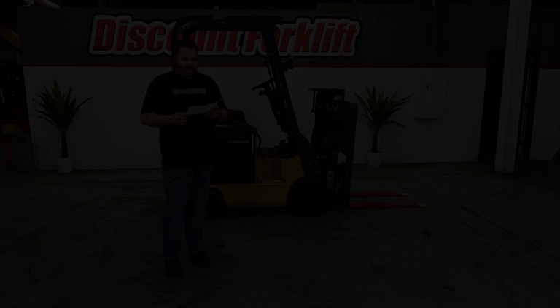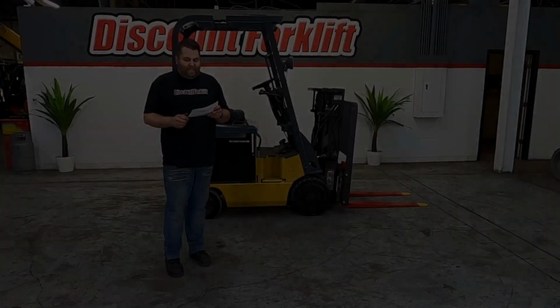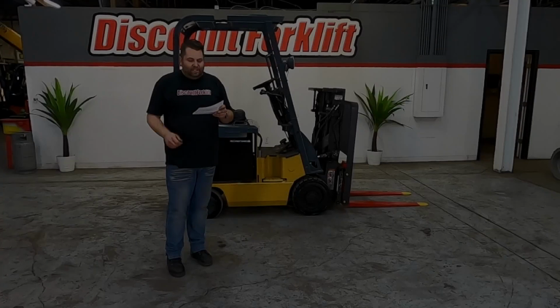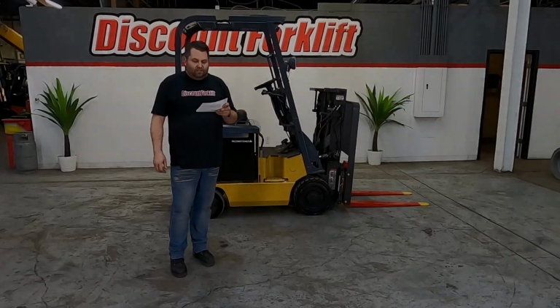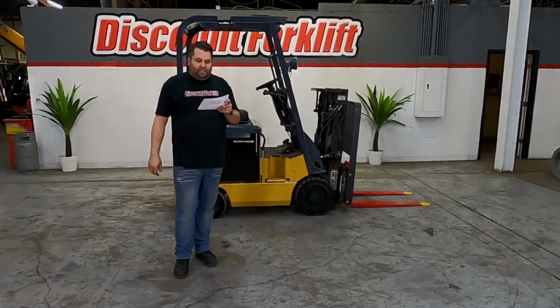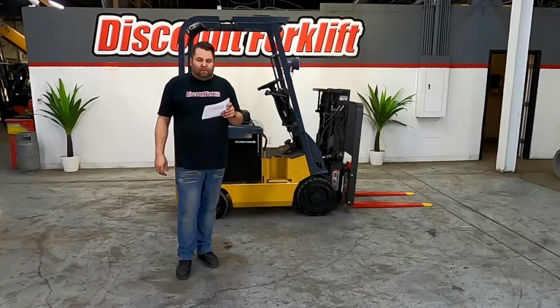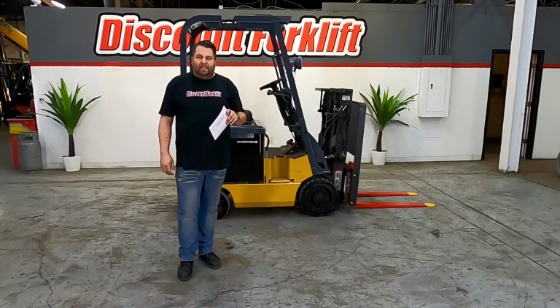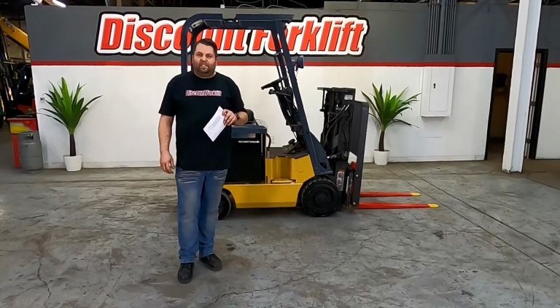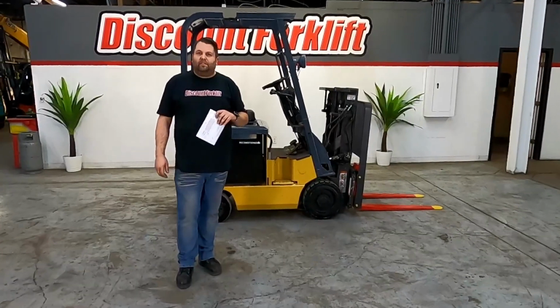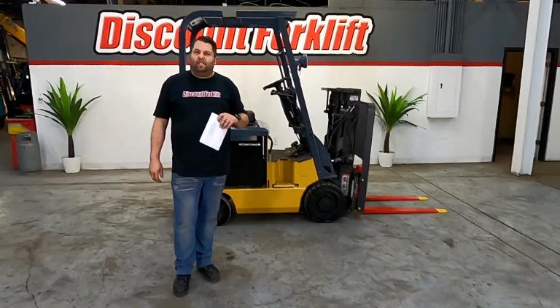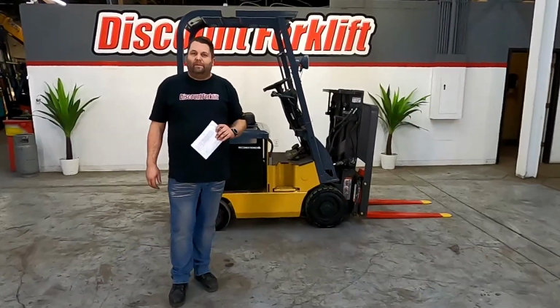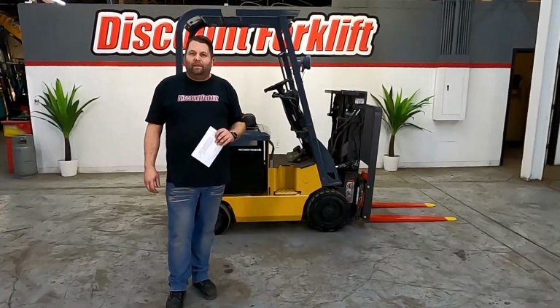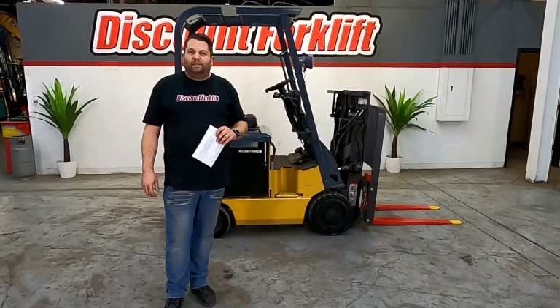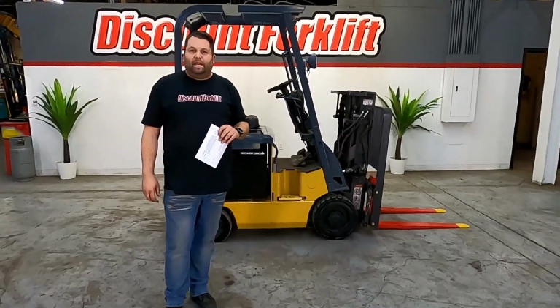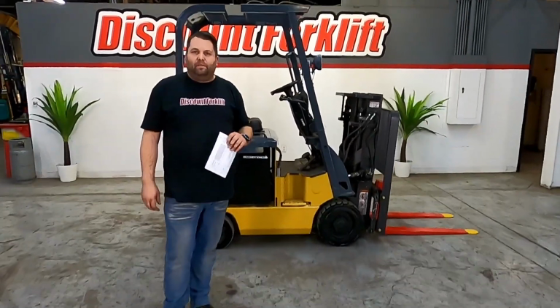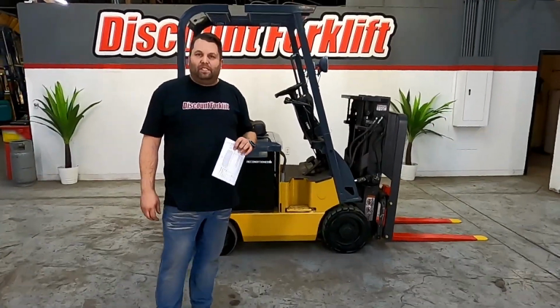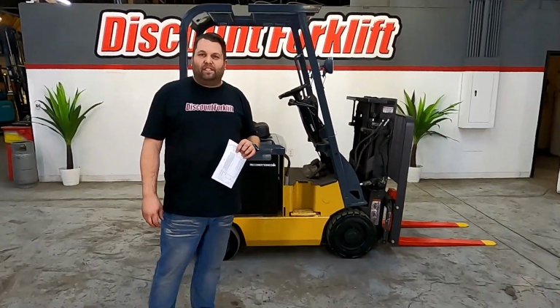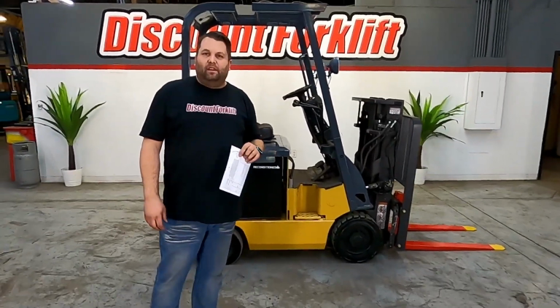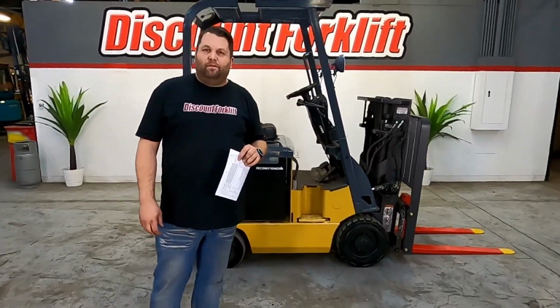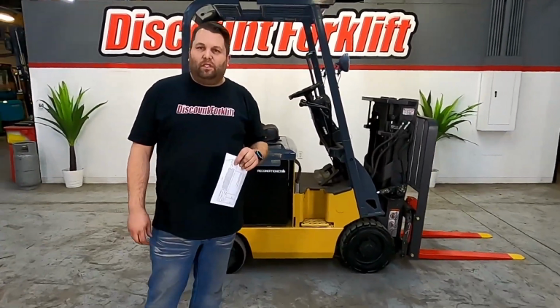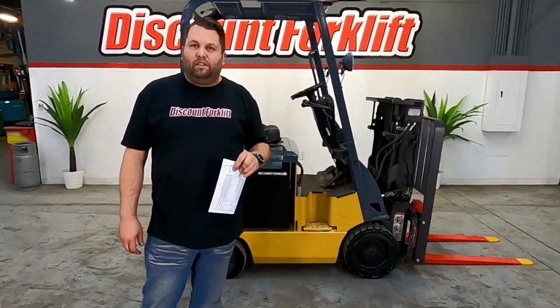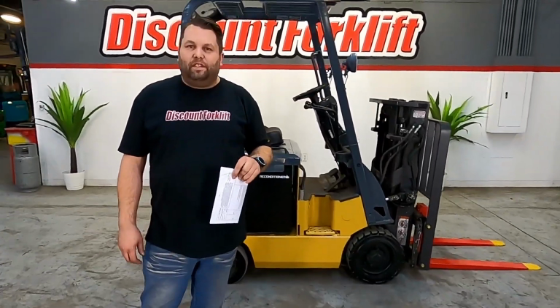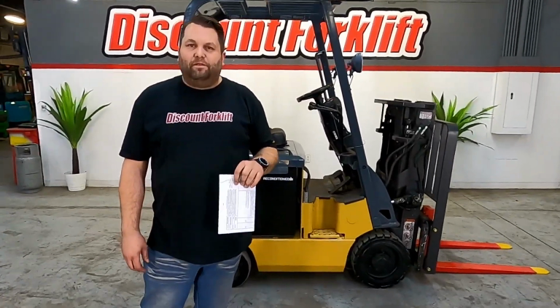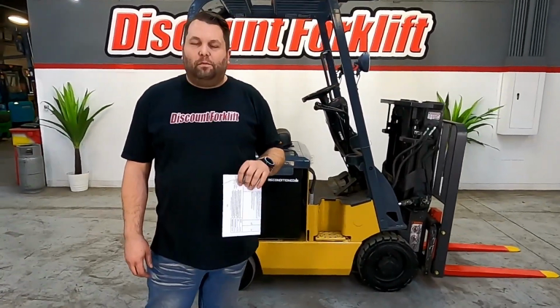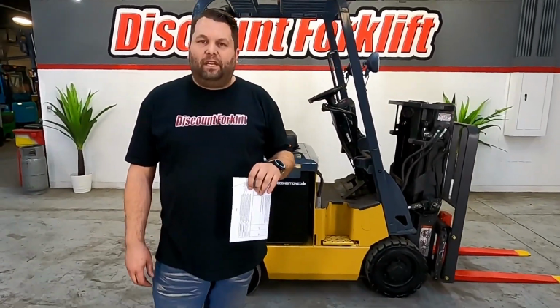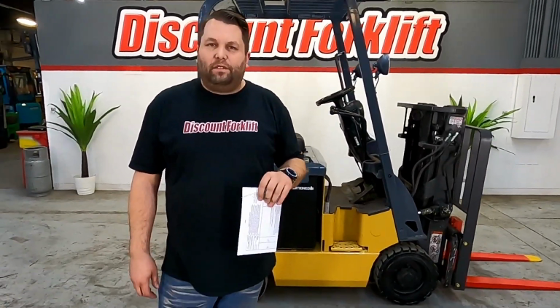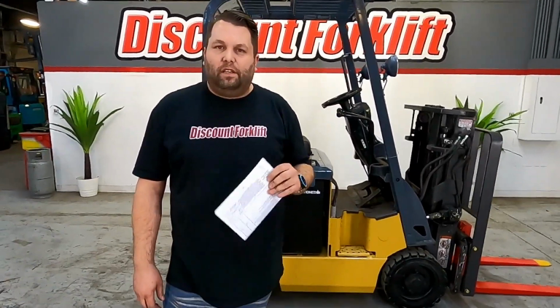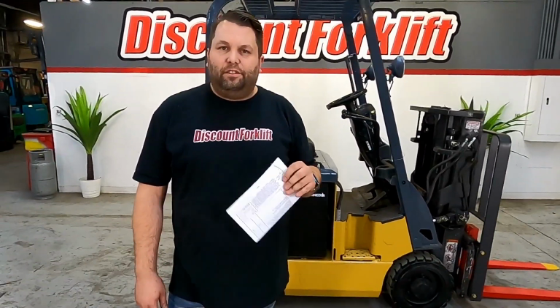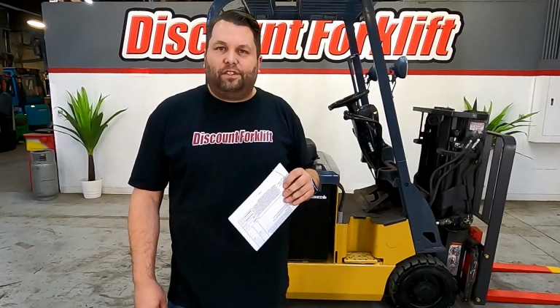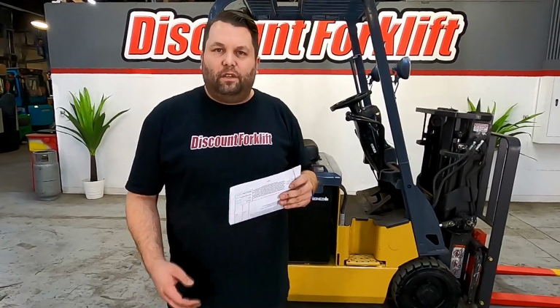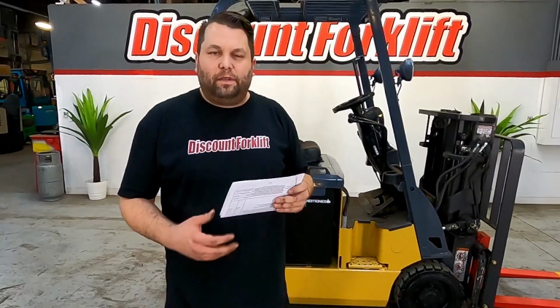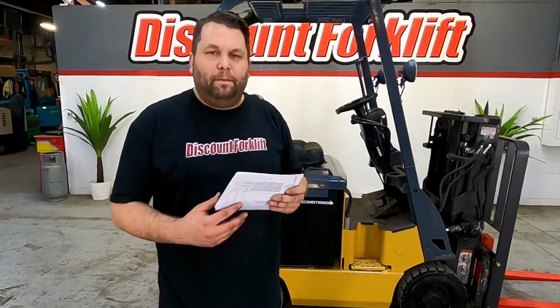Hey guys over at Appliances for Less. My name is Maddie with Discount Forklift, and for Michael Zellner, your sales rep.